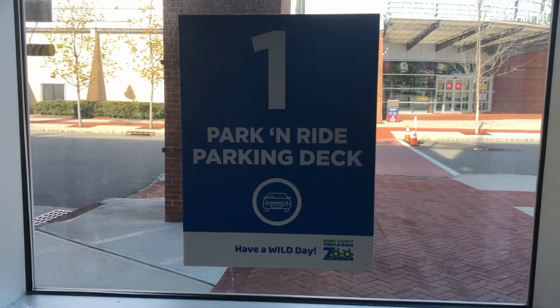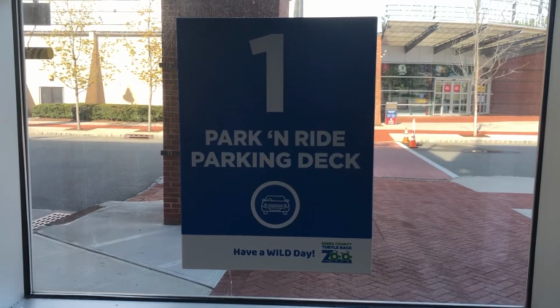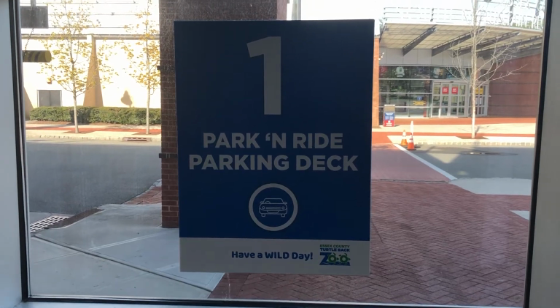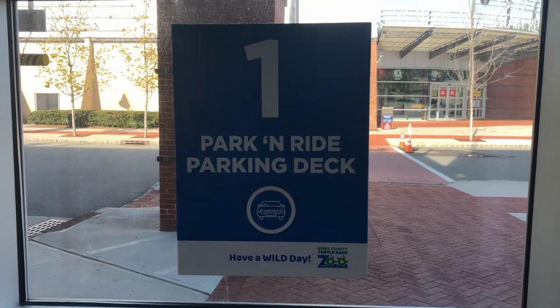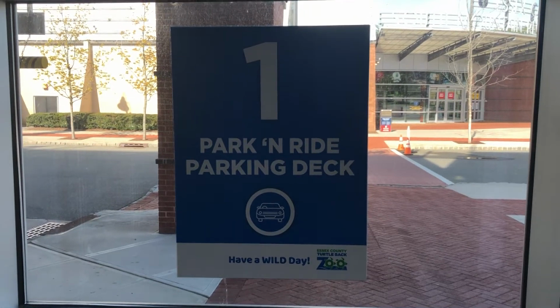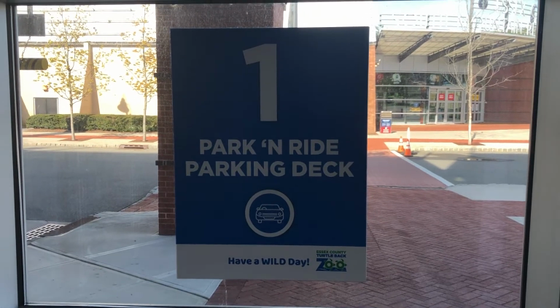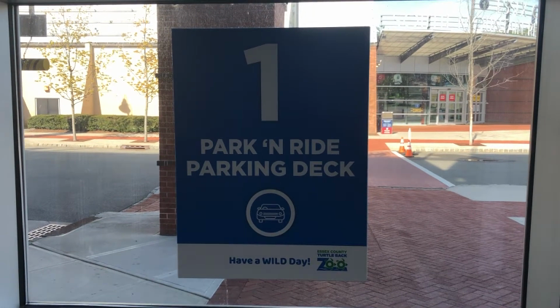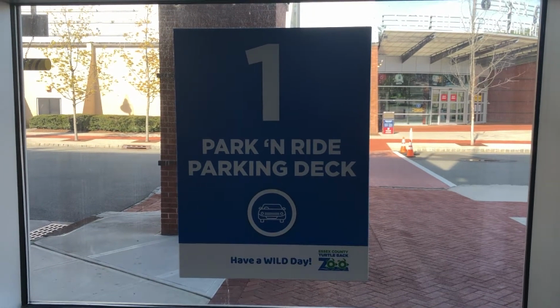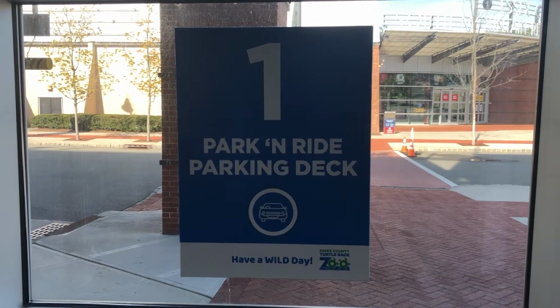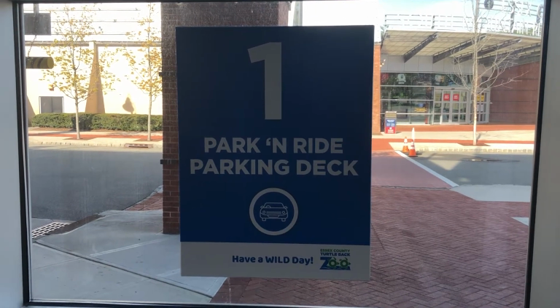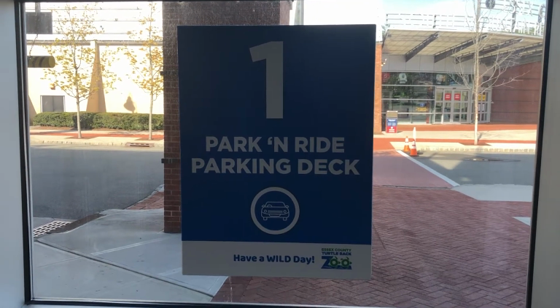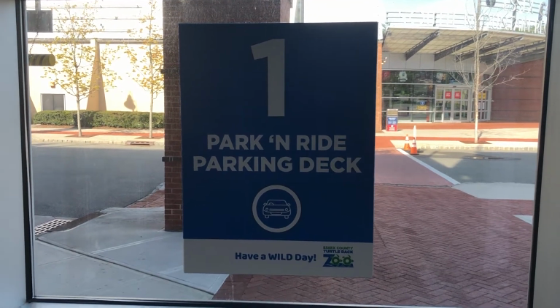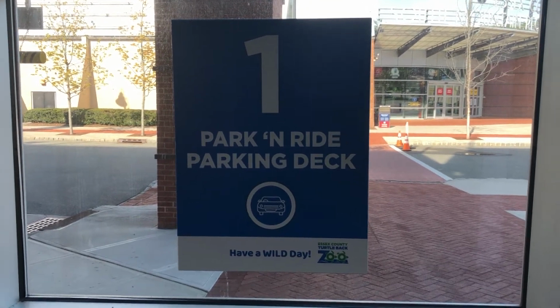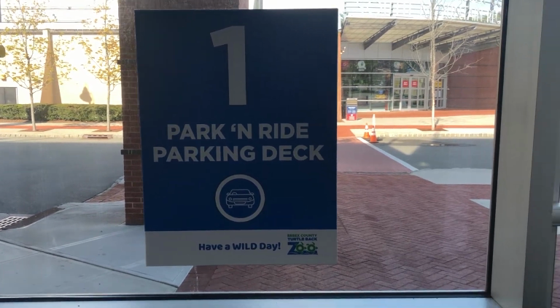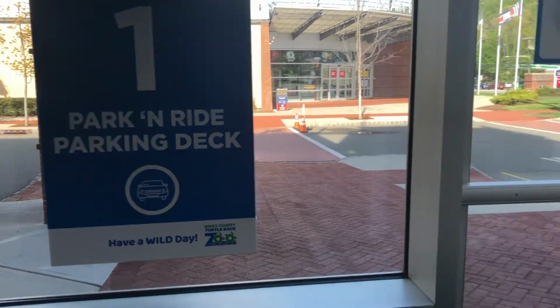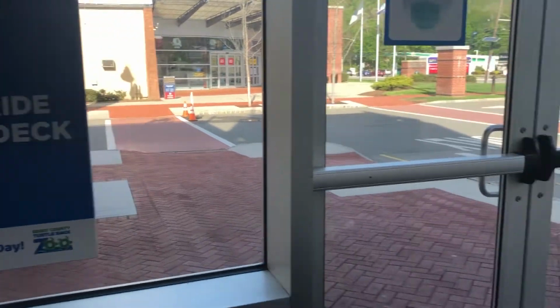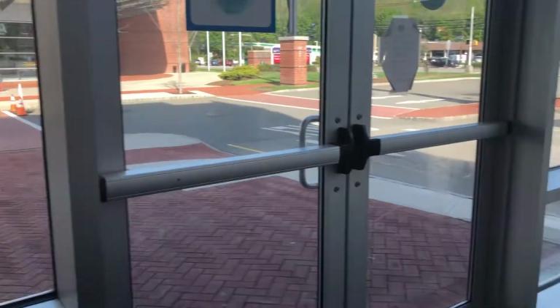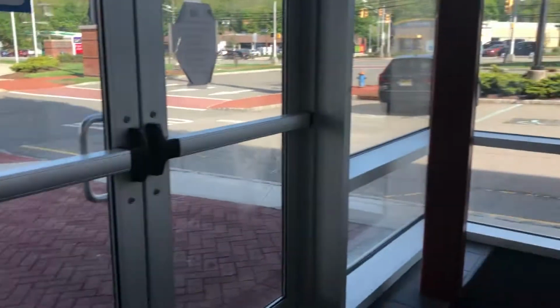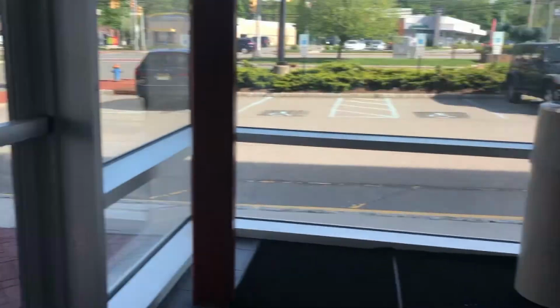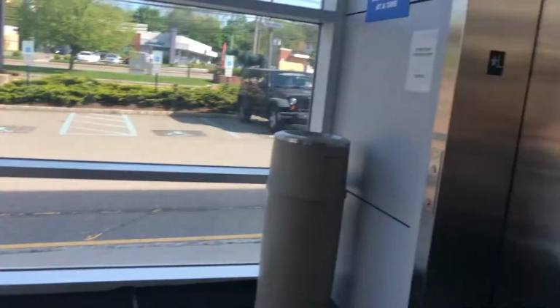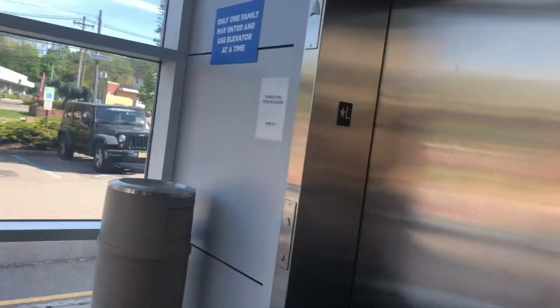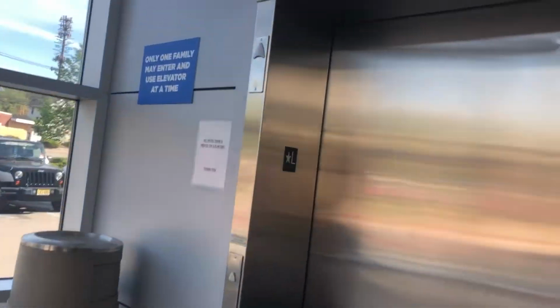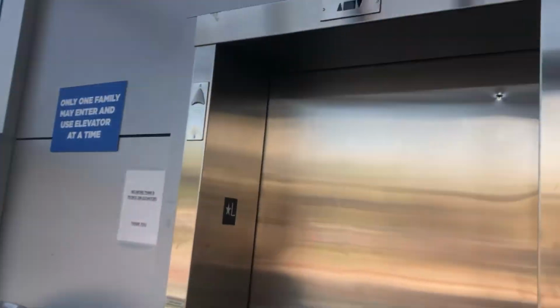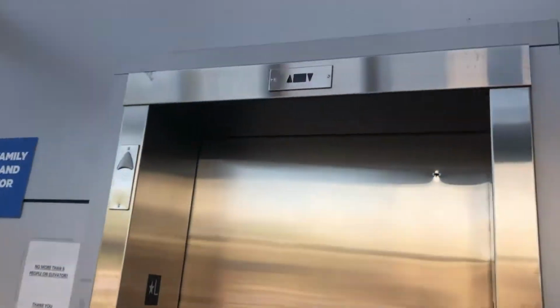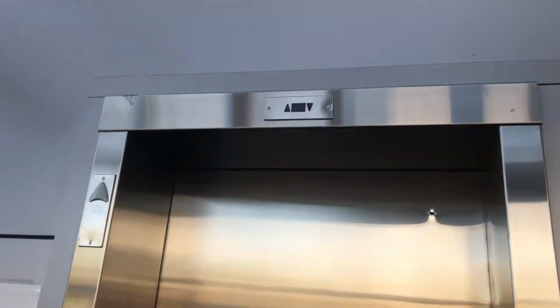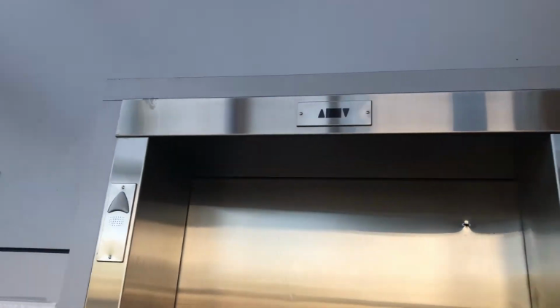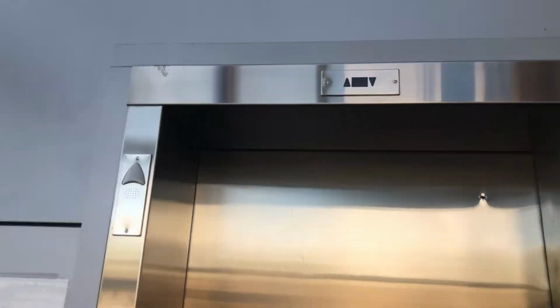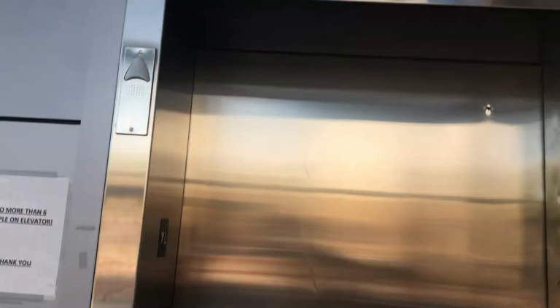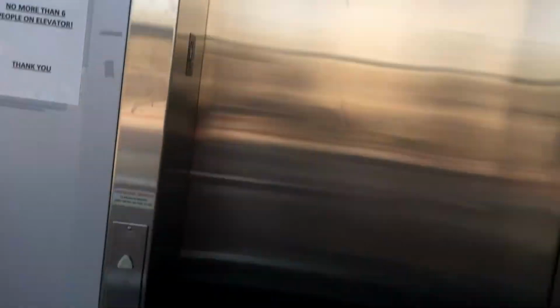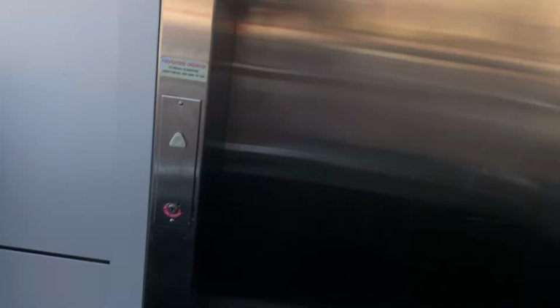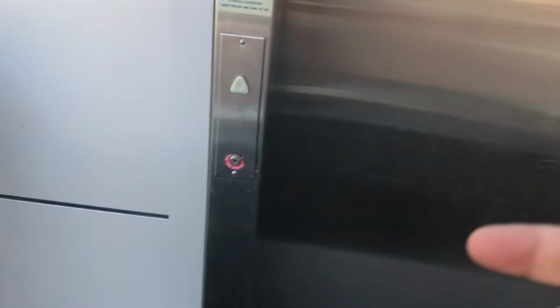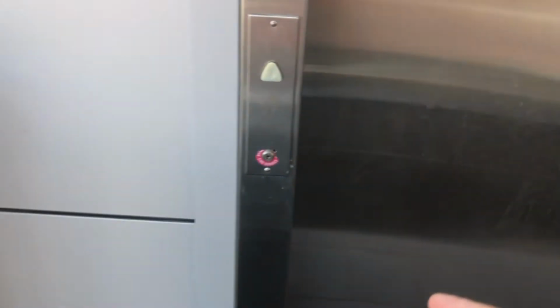Parking deck number one, the West Orange Parking Road. It is a Schindler, I believe a 338.